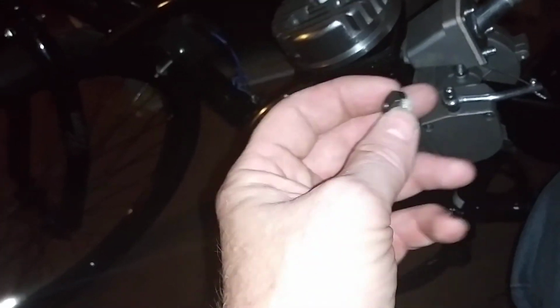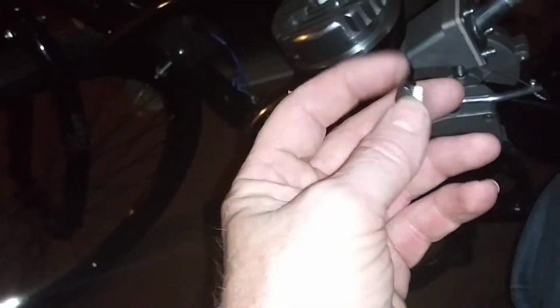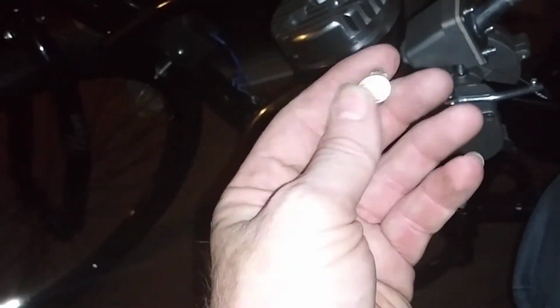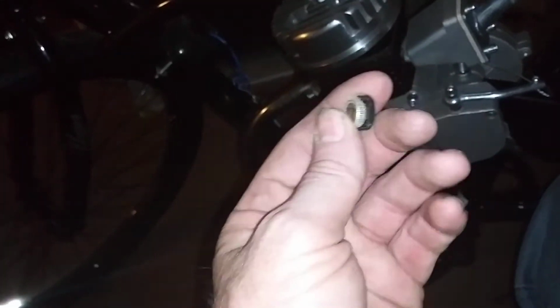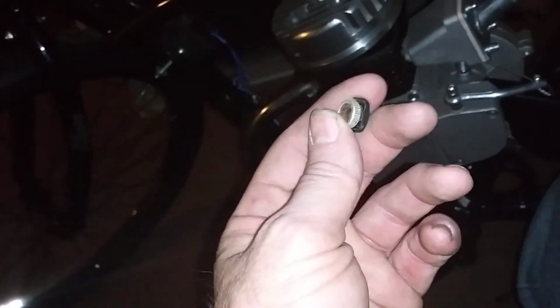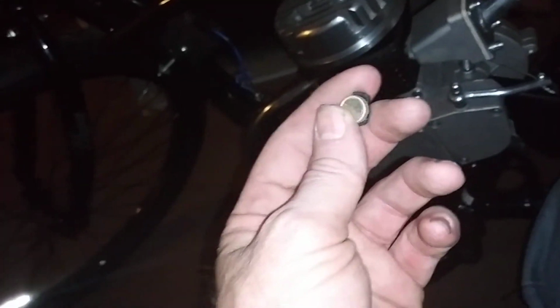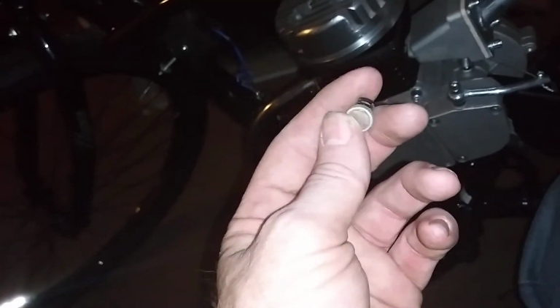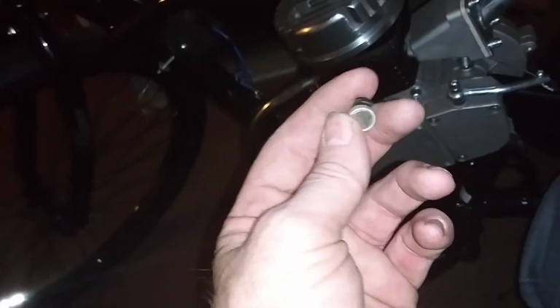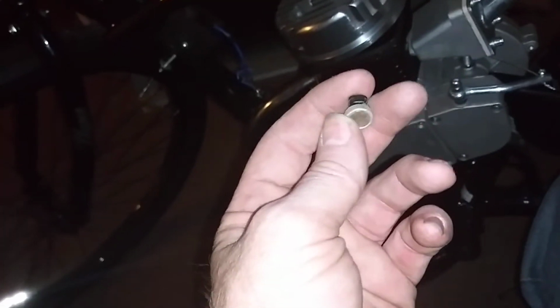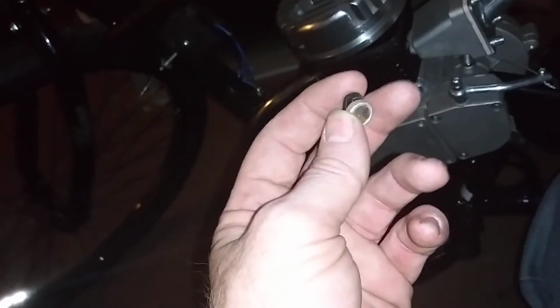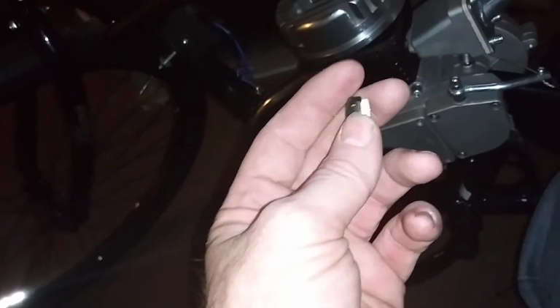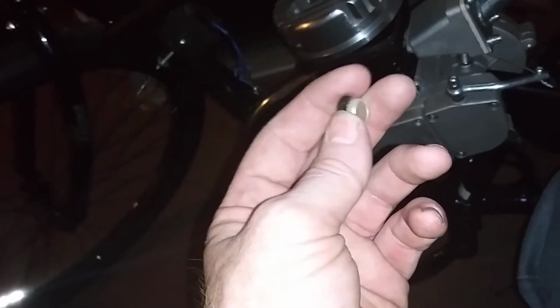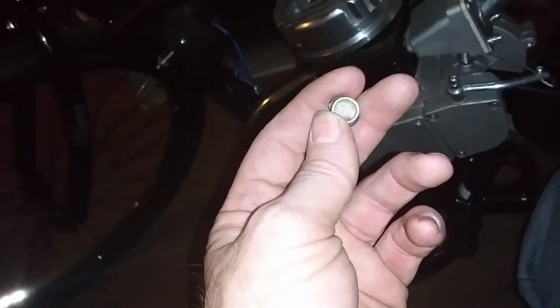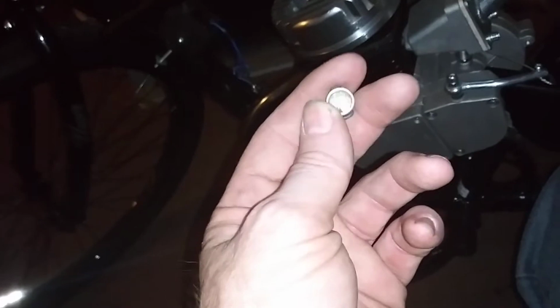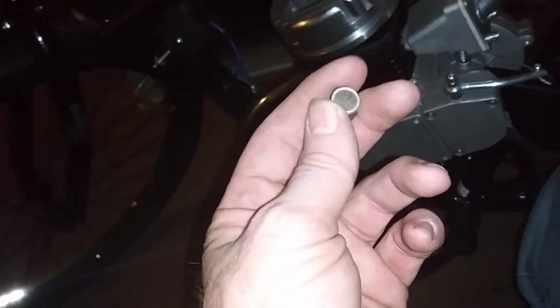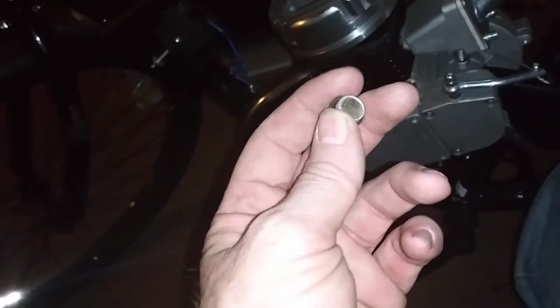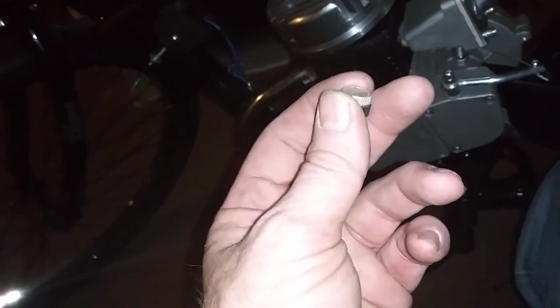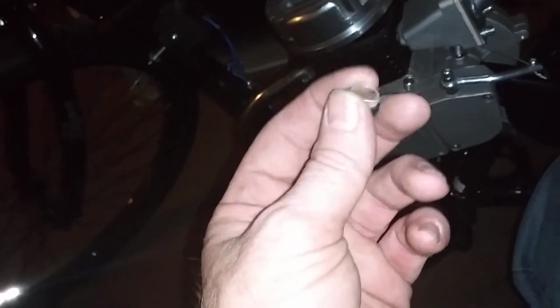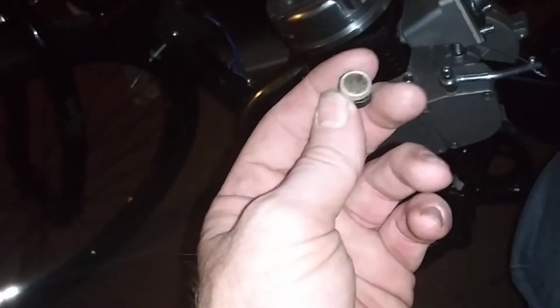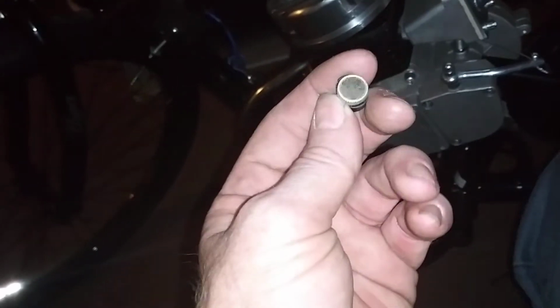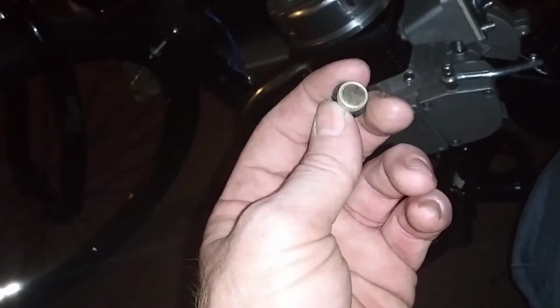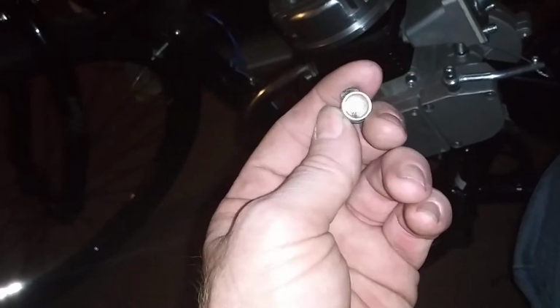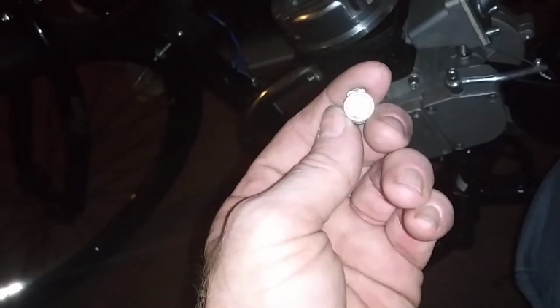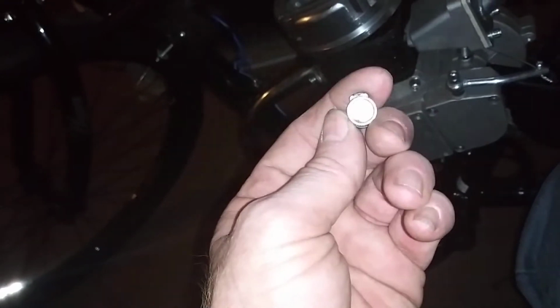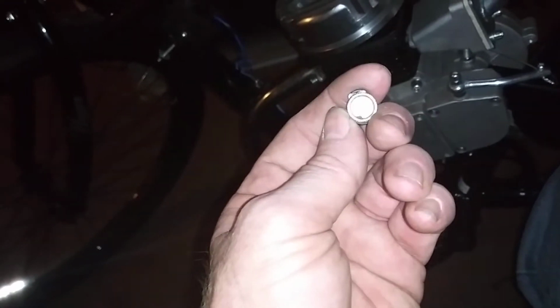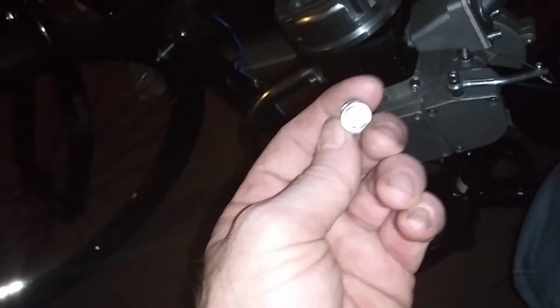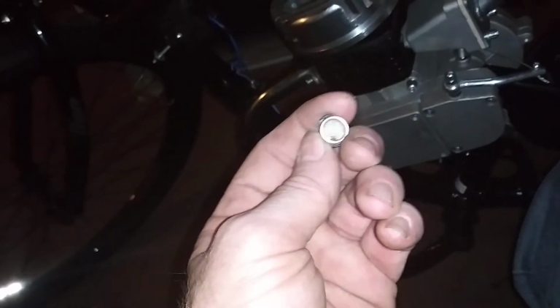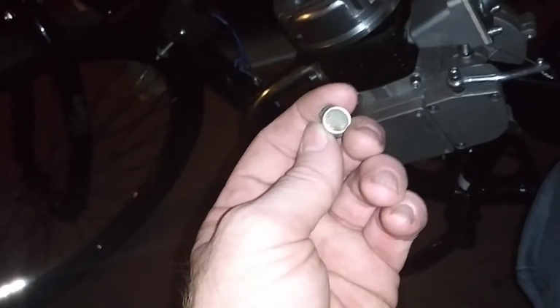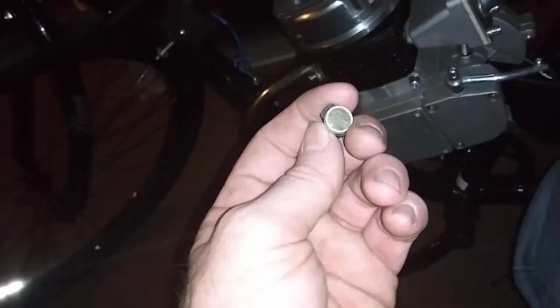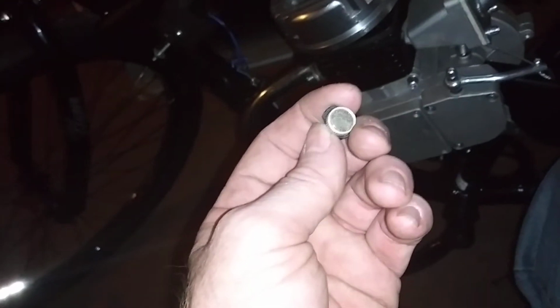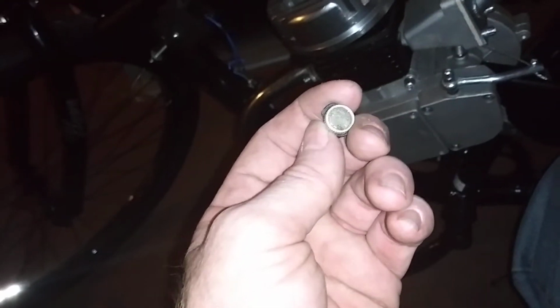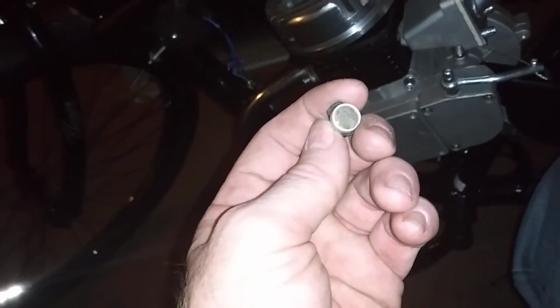This is a speedometer for a bicycle. The centerpiece is a magnet.